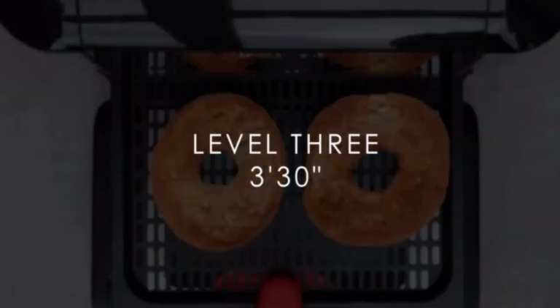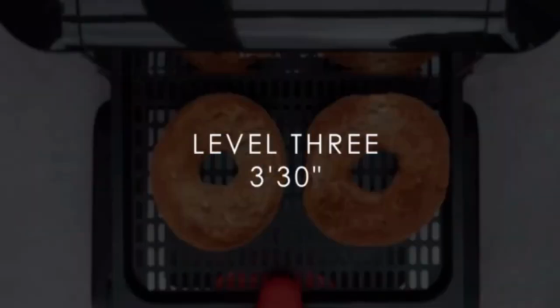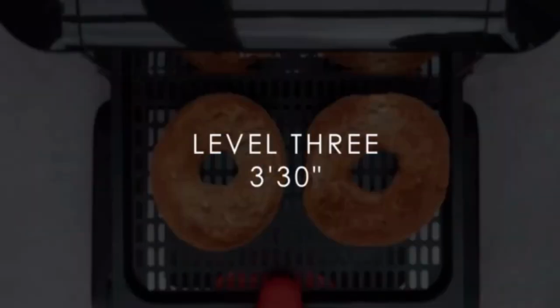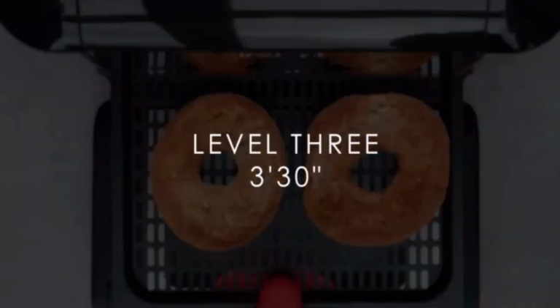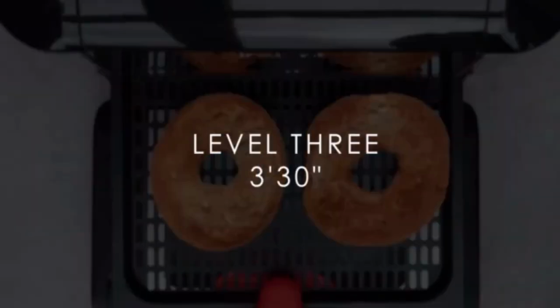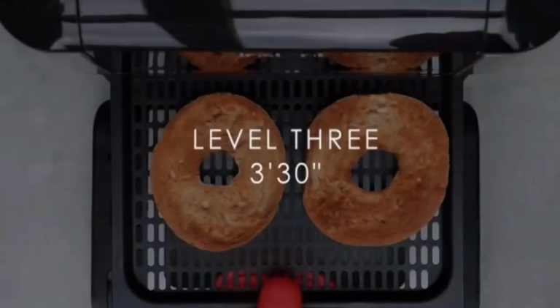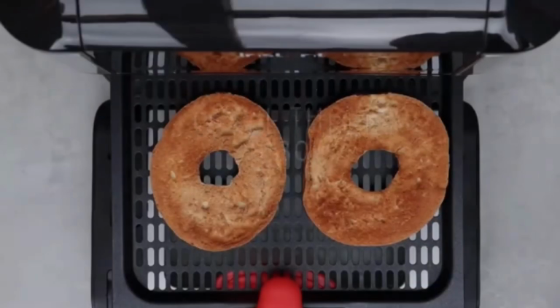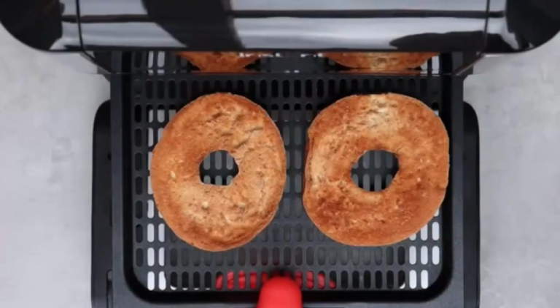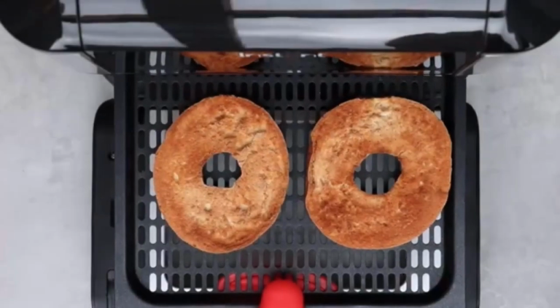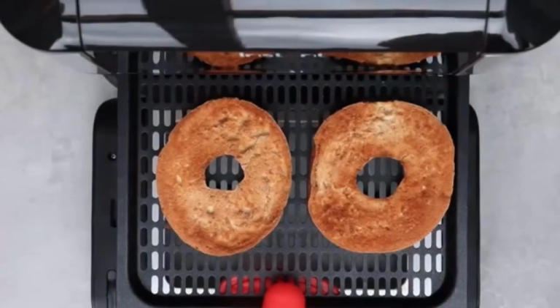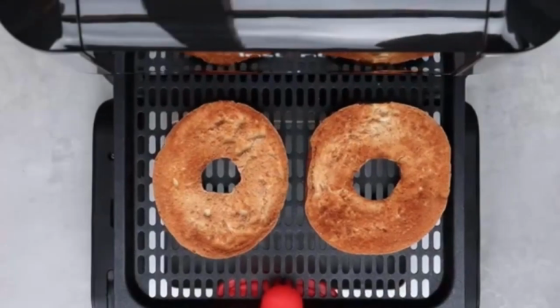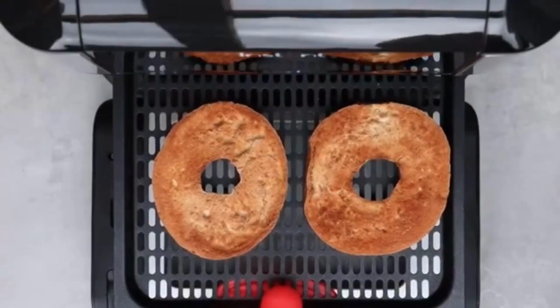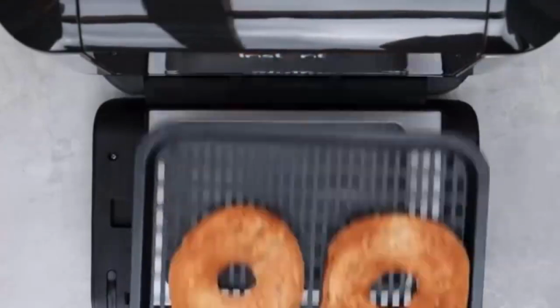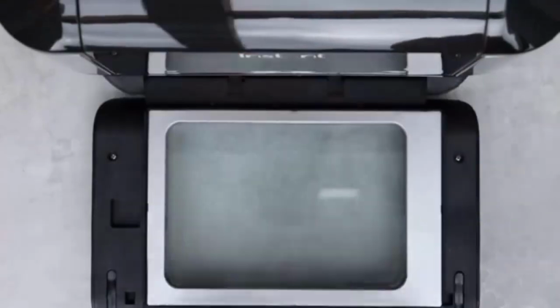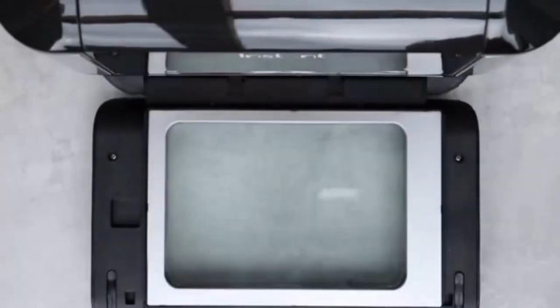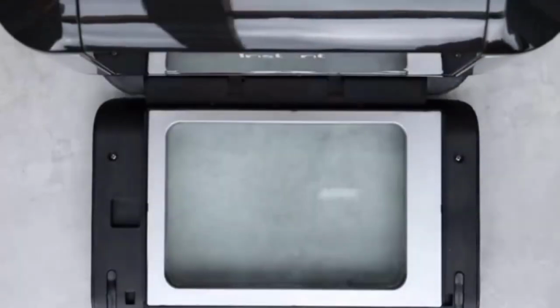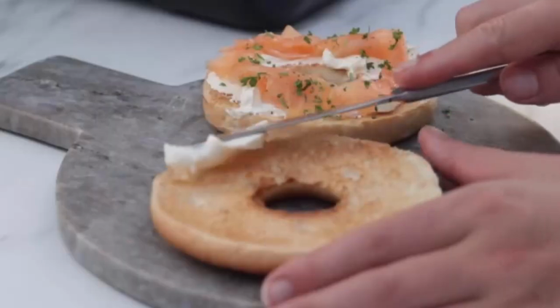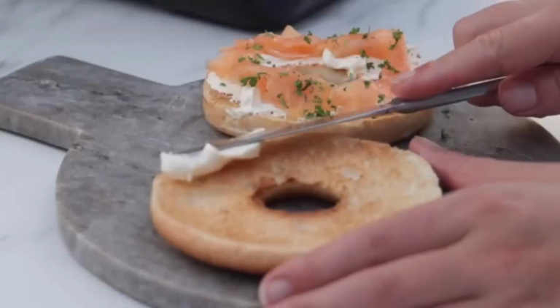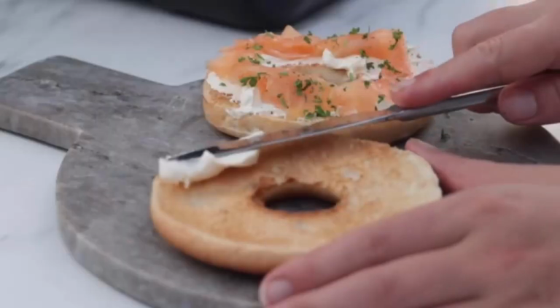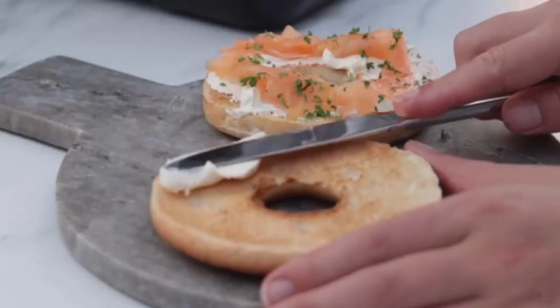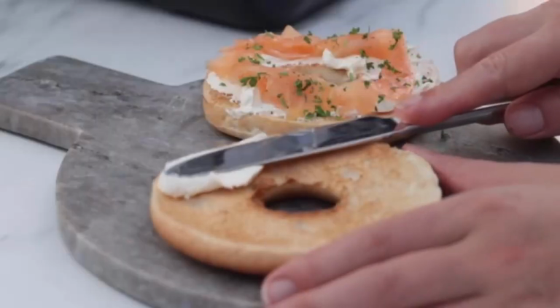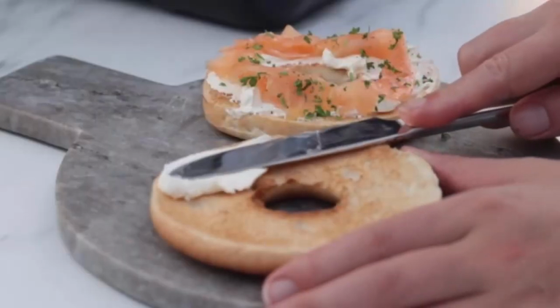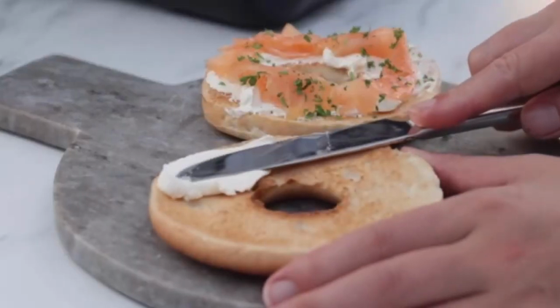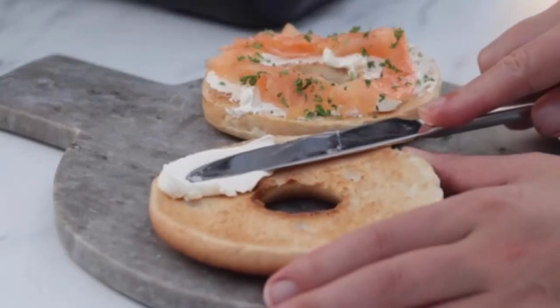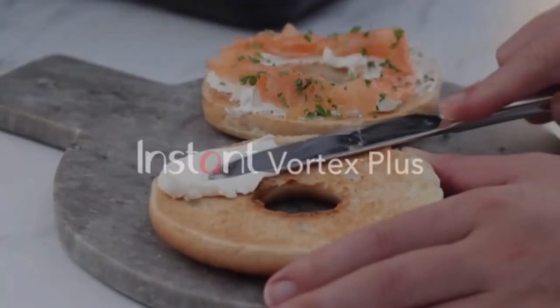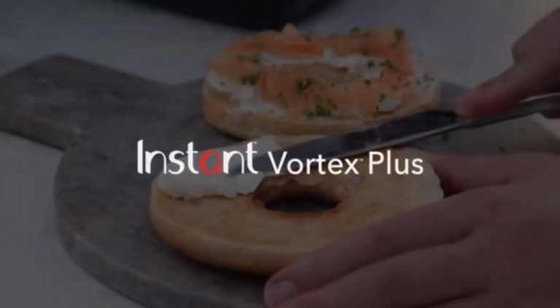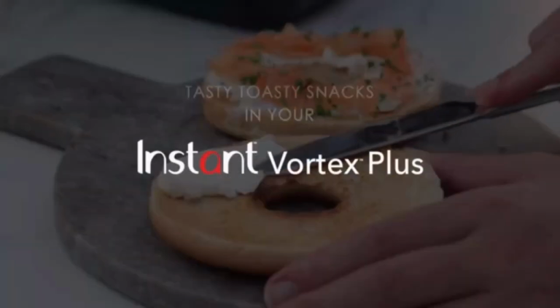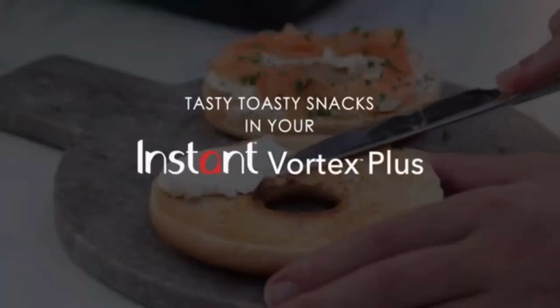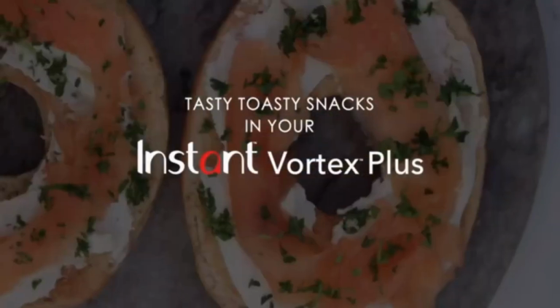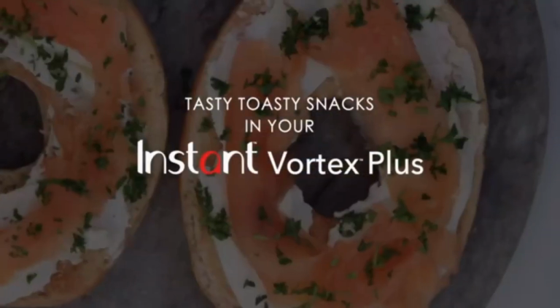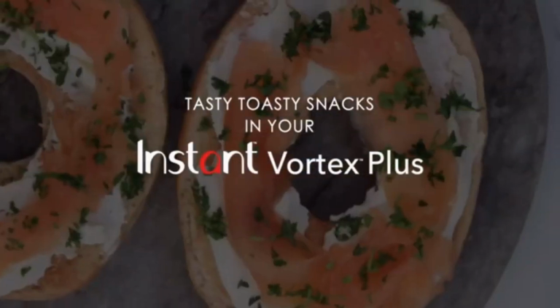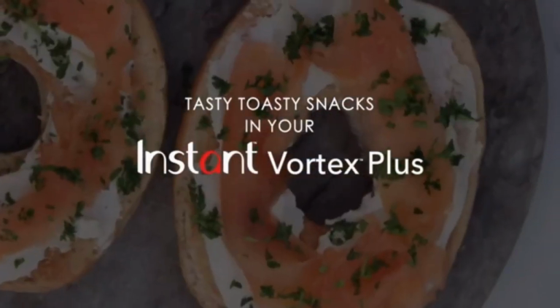Cook your meal quickly, and use the included trays to cook multiple meals at once. Cooking functions include: air fry, broil, bake, roast, dehydrate, reheat, rotisserie, toast, warm, and convection oven.